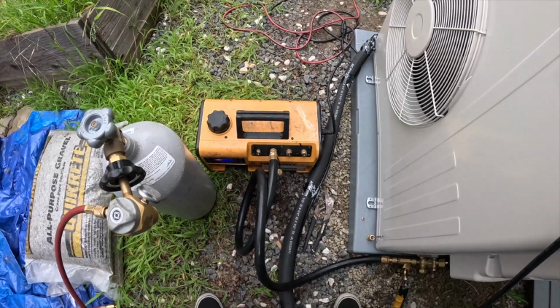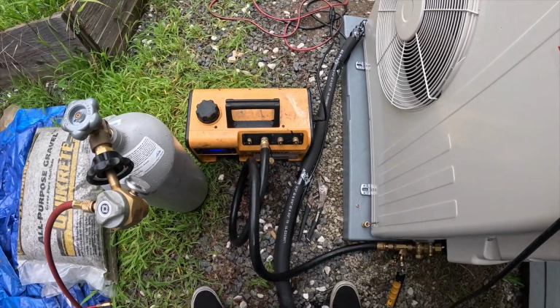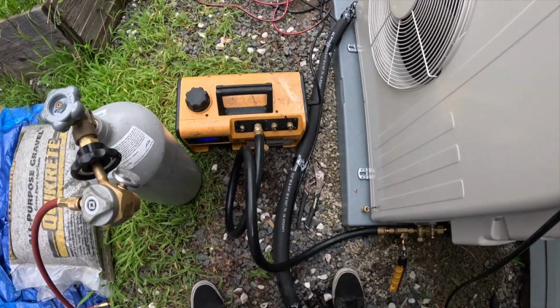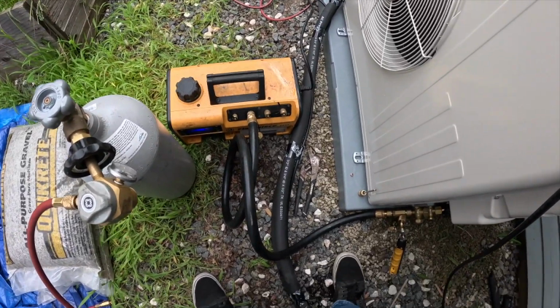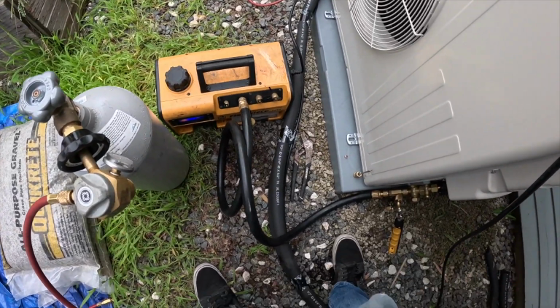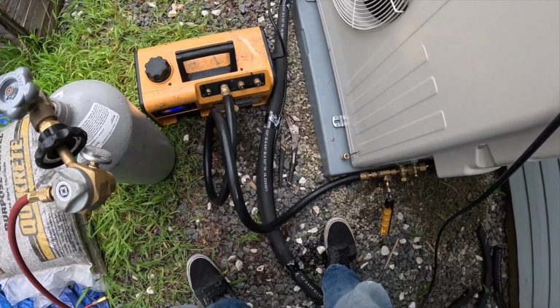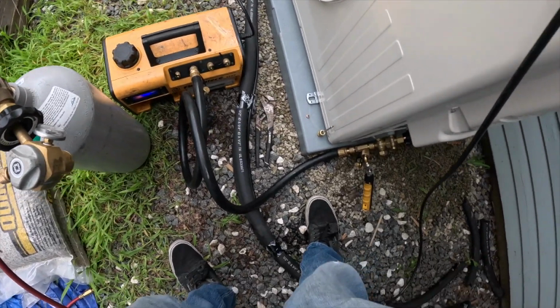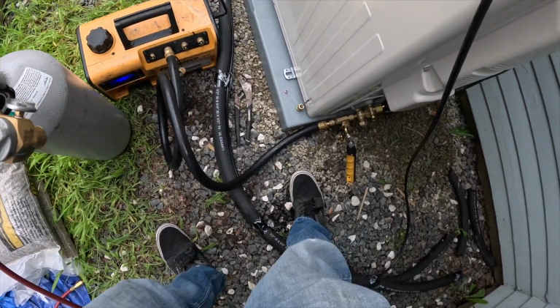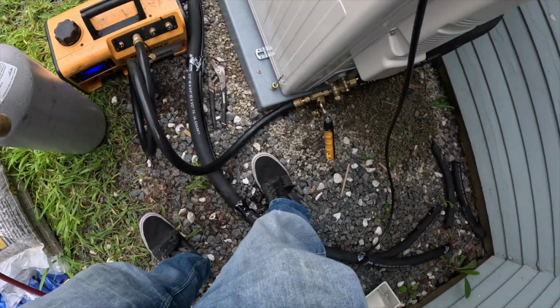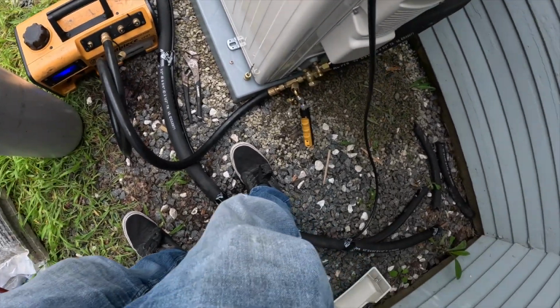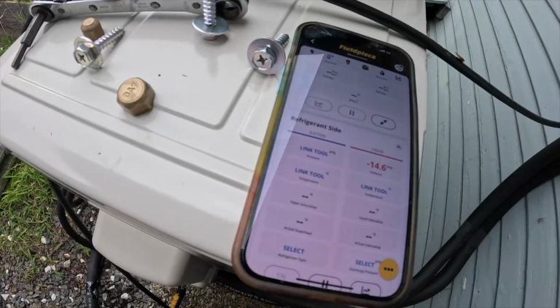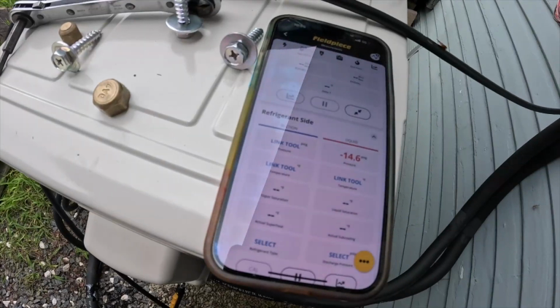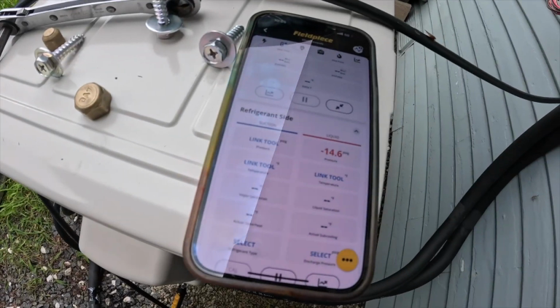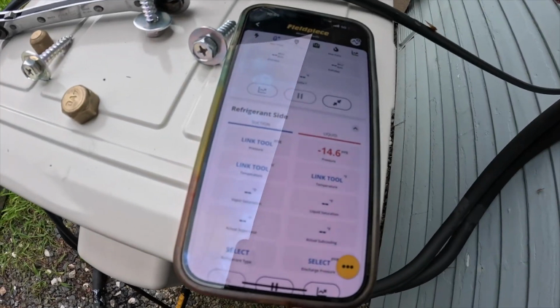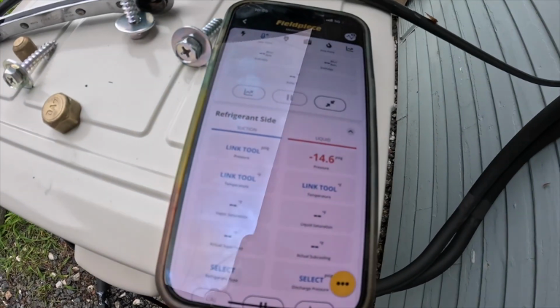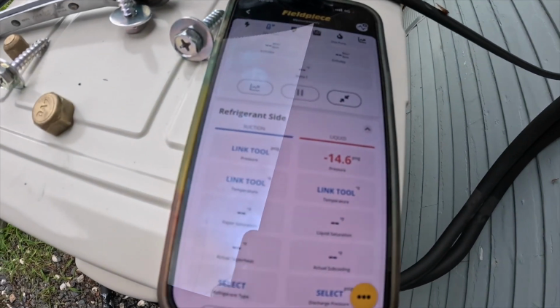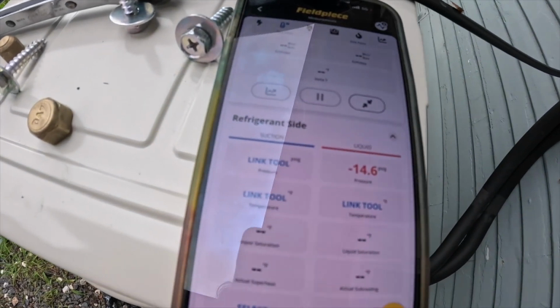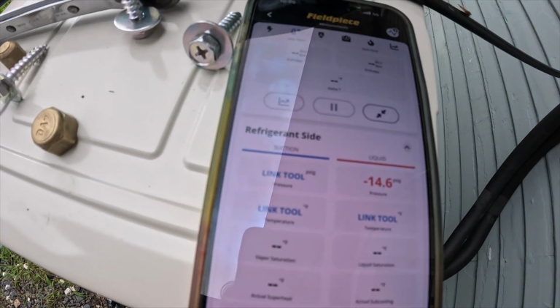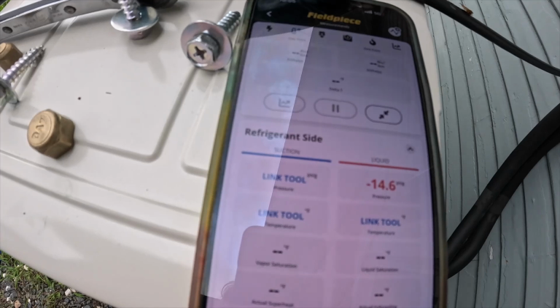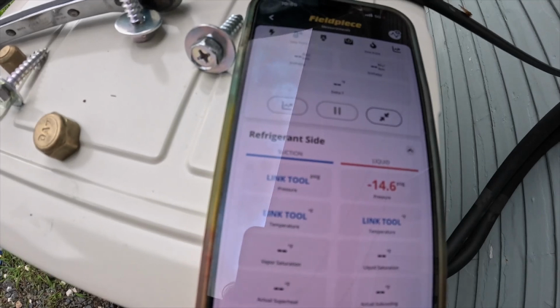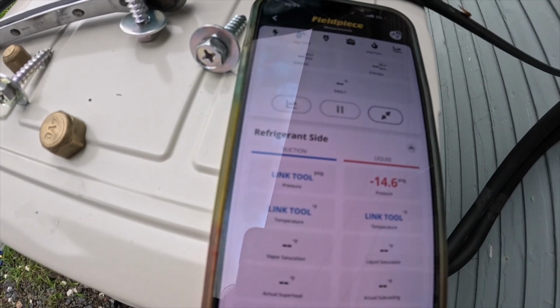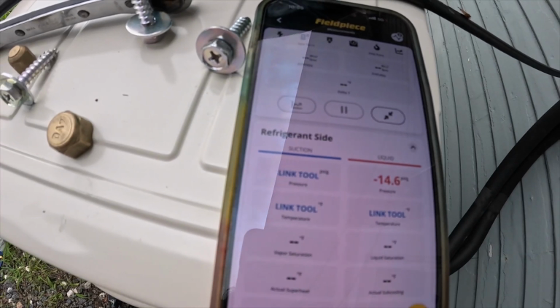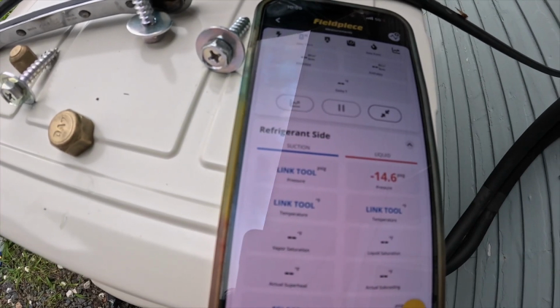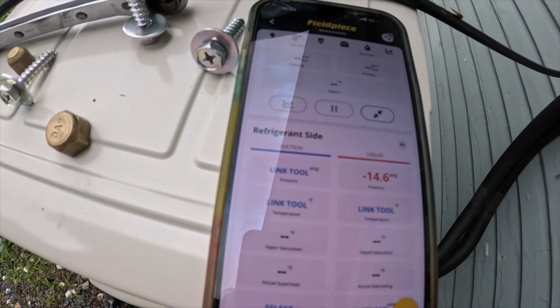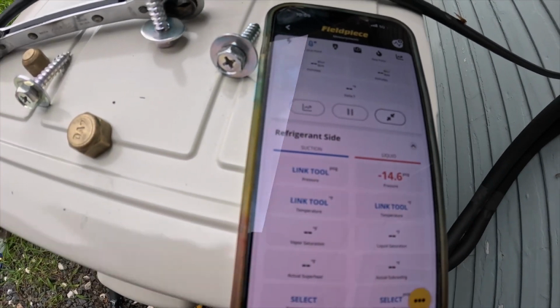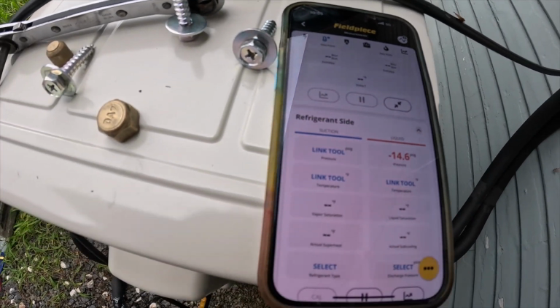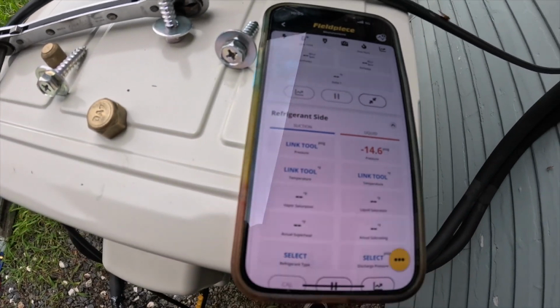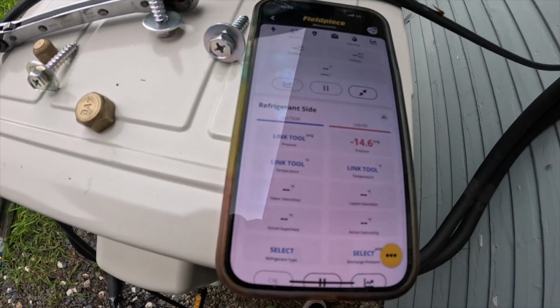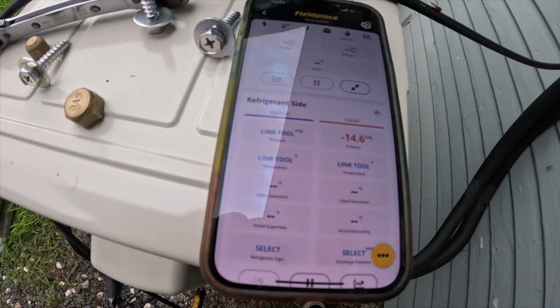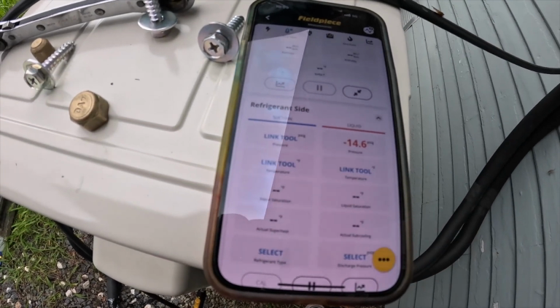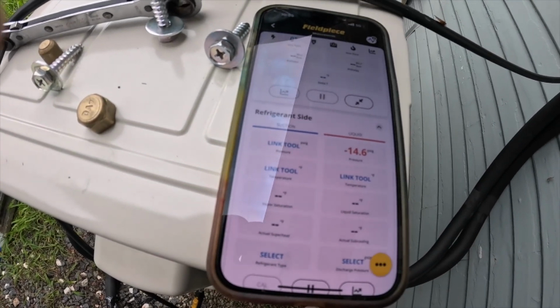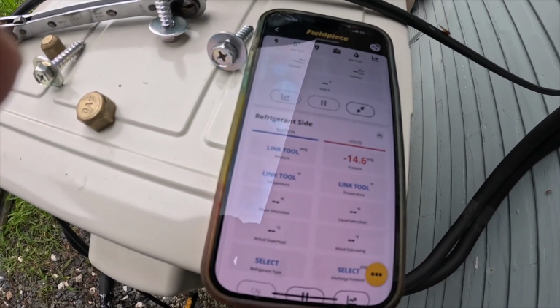So we got our vacuum hooked up. We got so much time — we'll do our three triple evacuations on this.